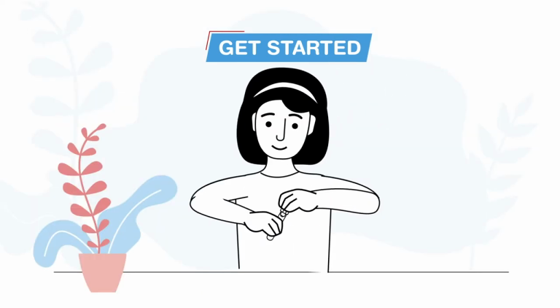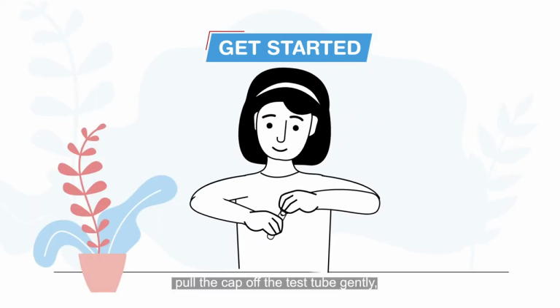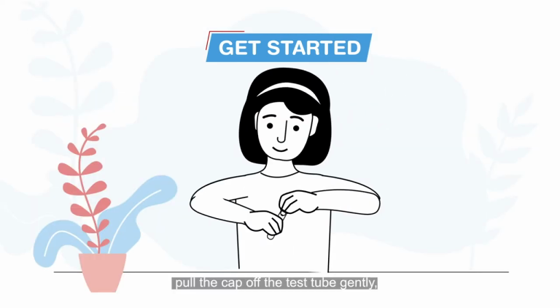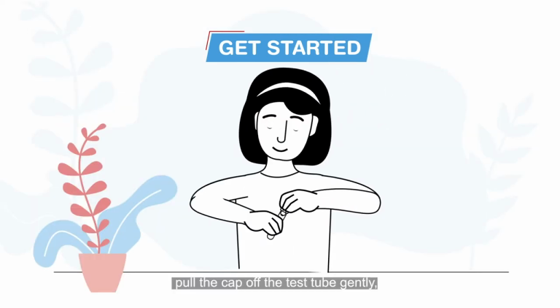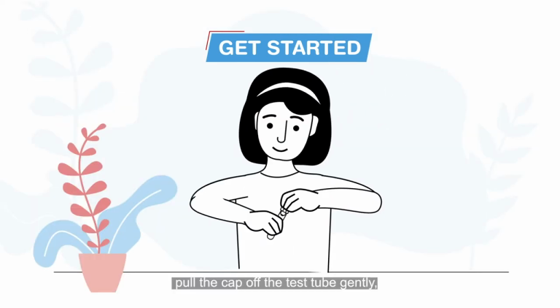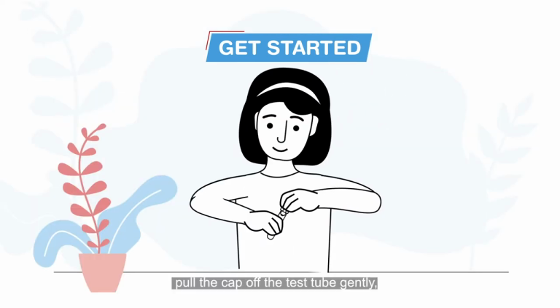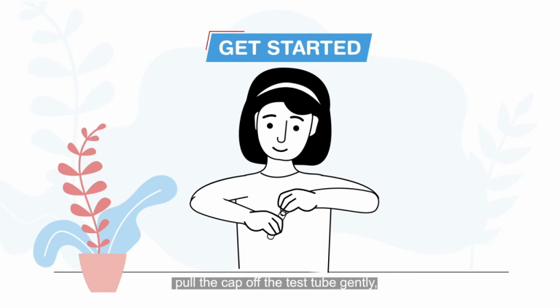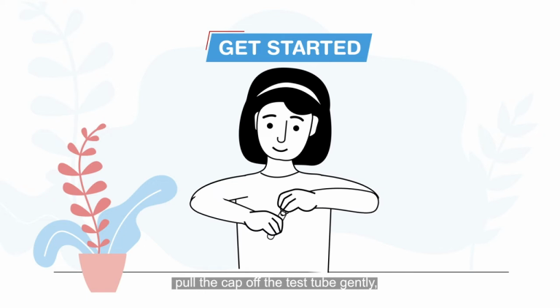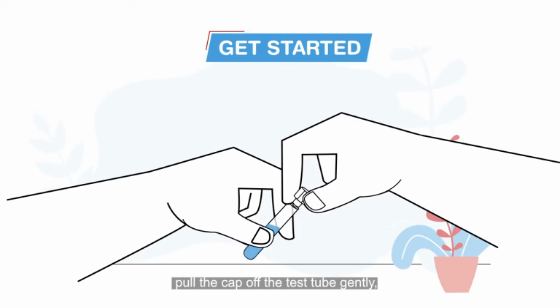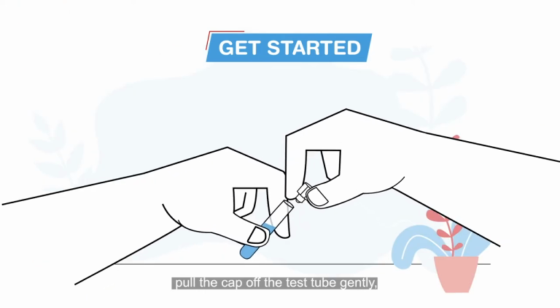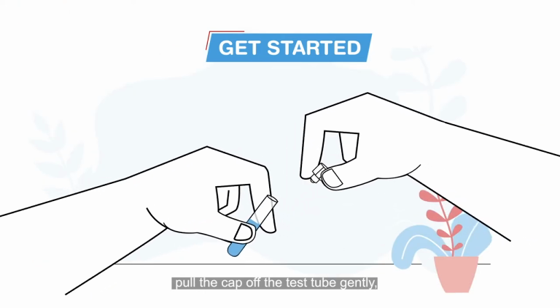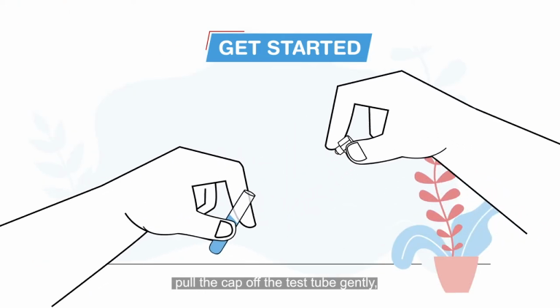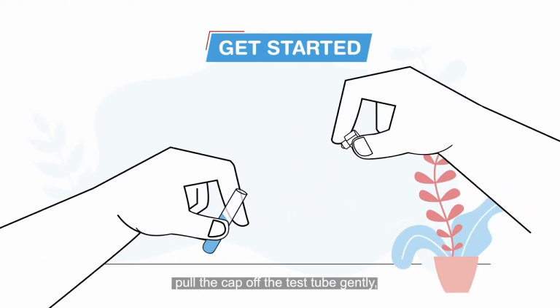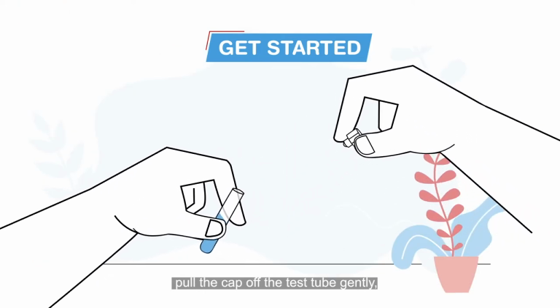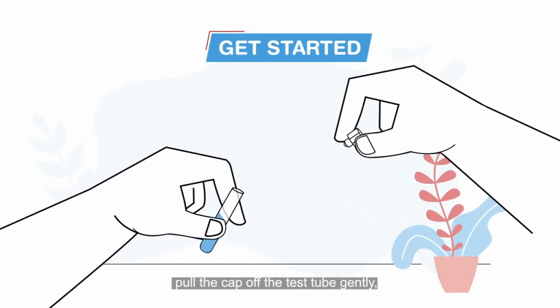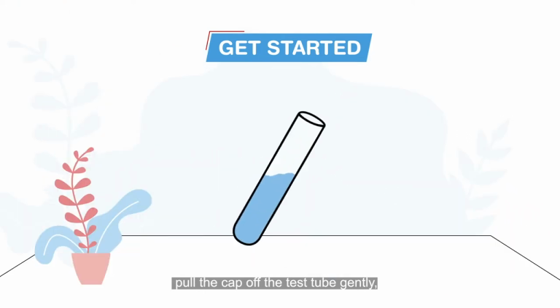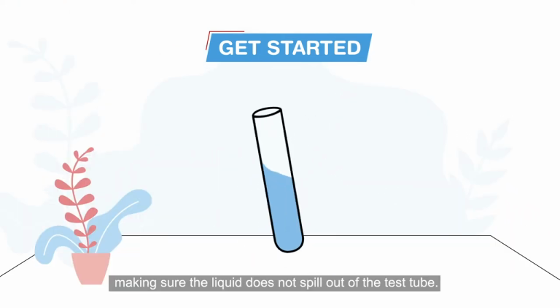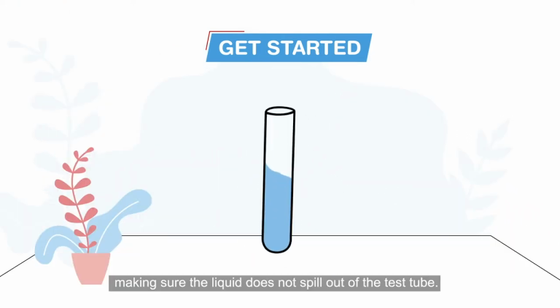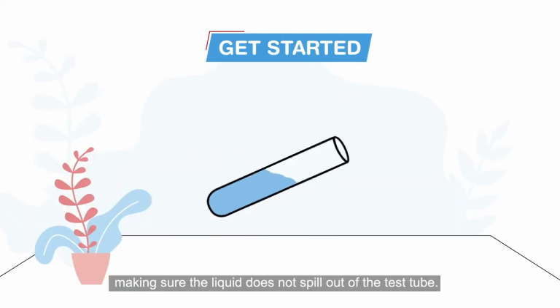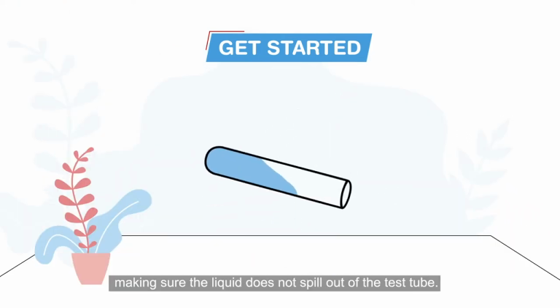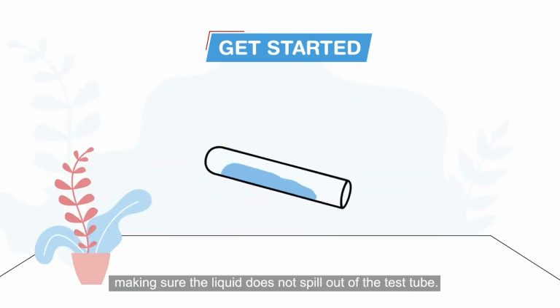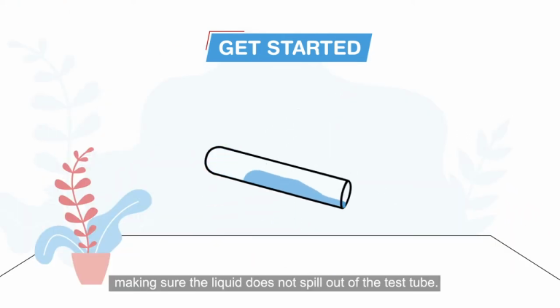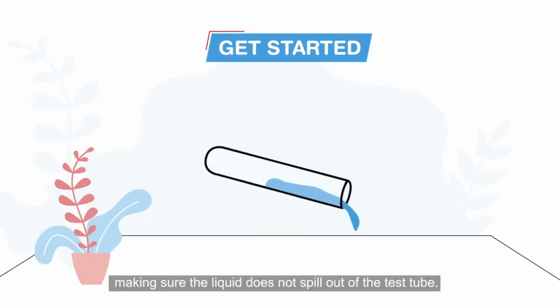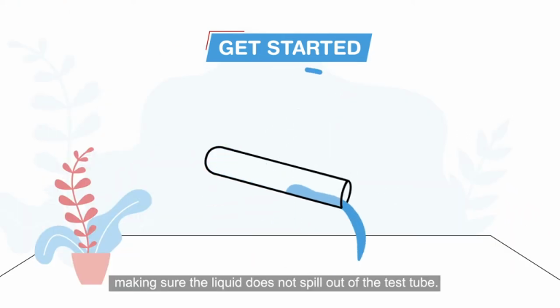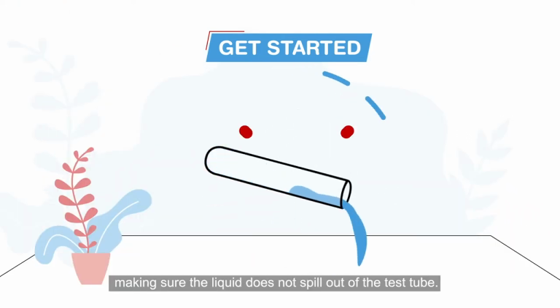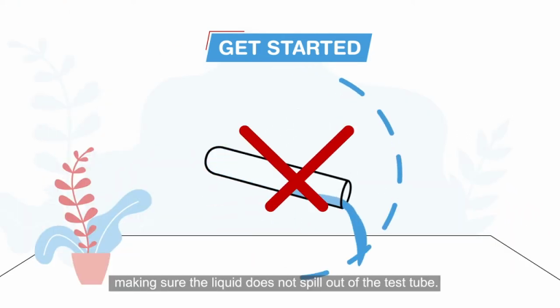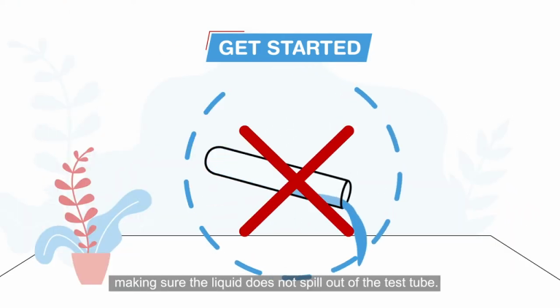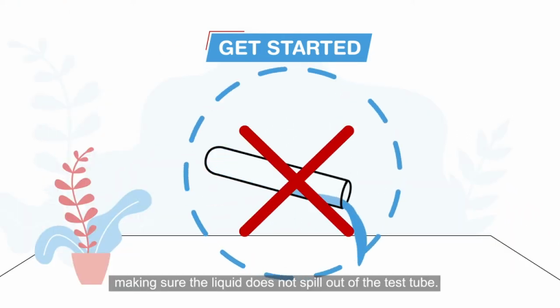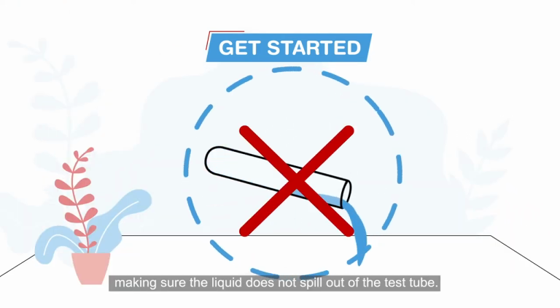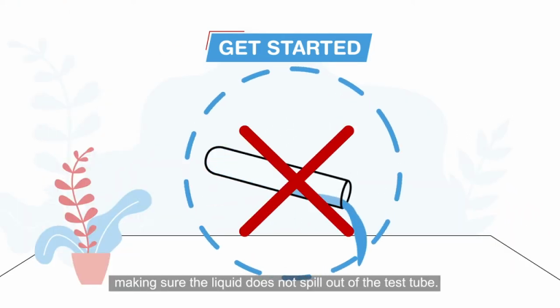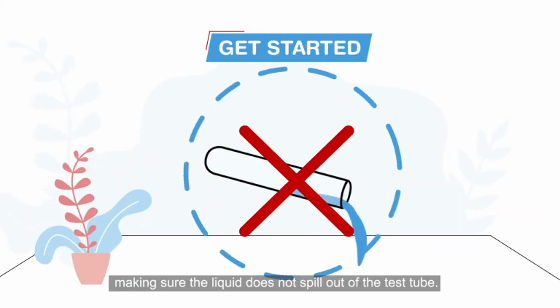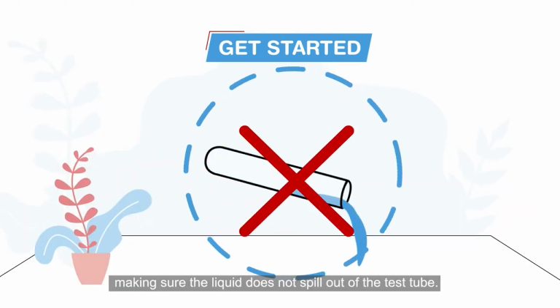Take the test tube and put it in the holder. Pull the cap off the test tube gently, making sure the liquid does not spill out of the test tube.